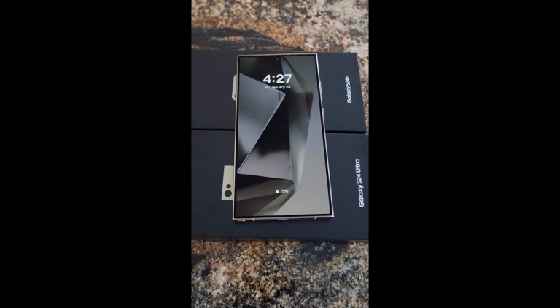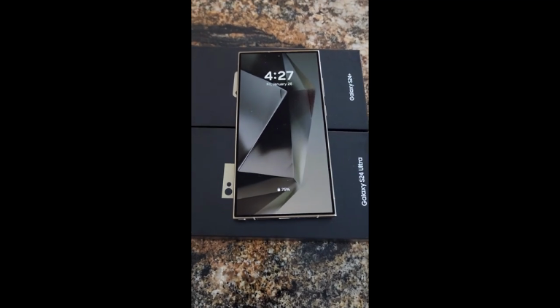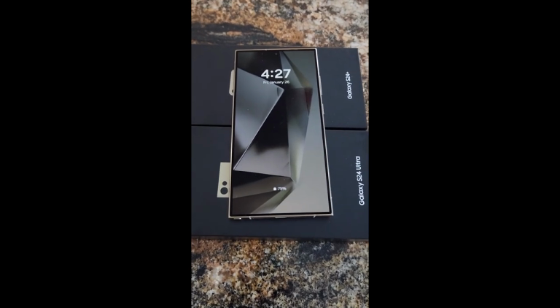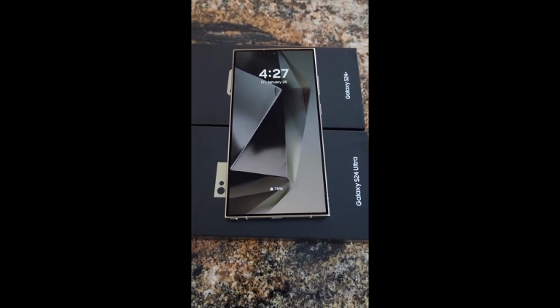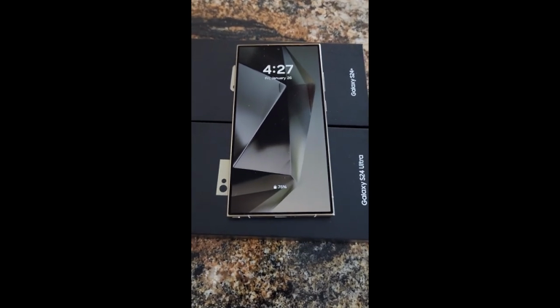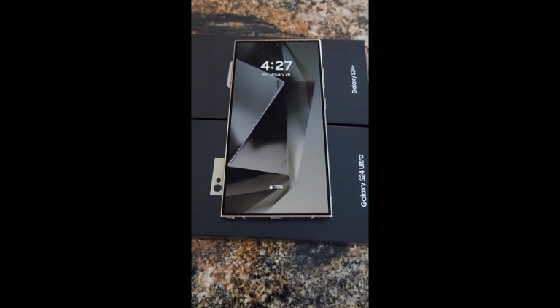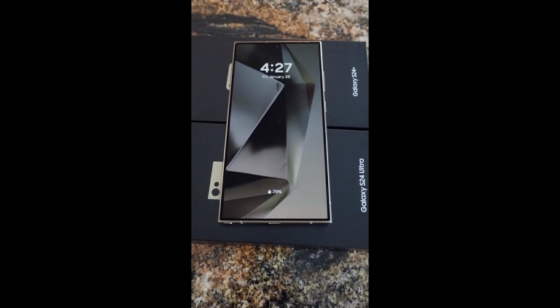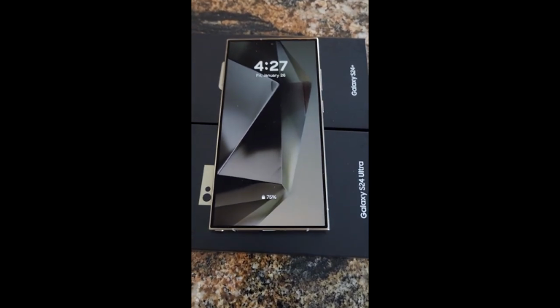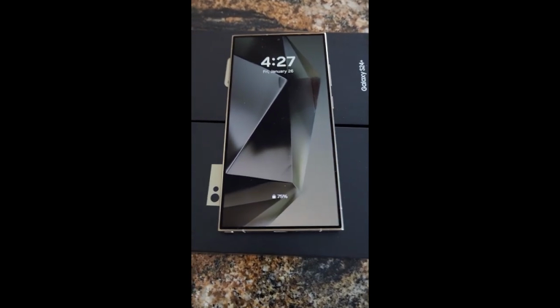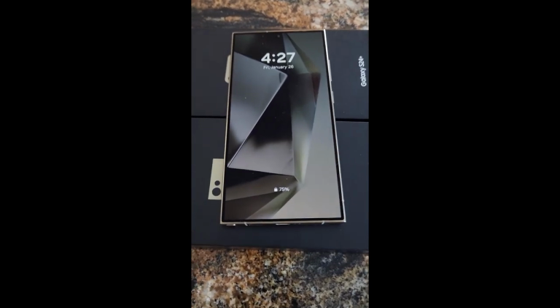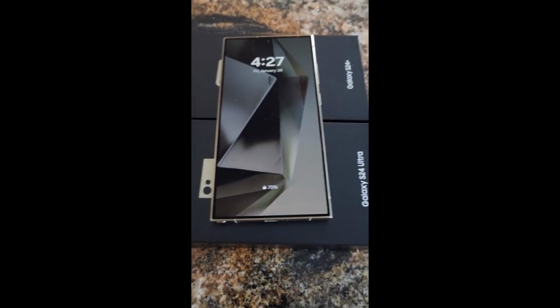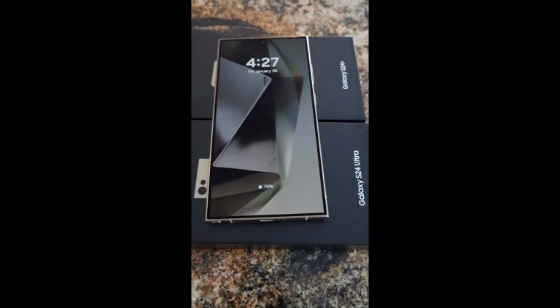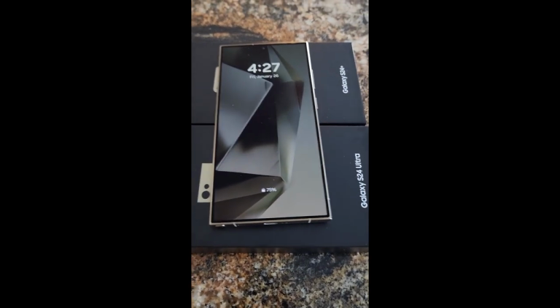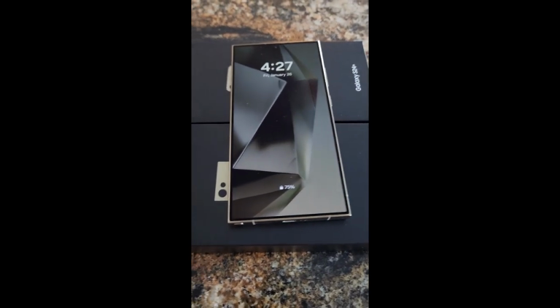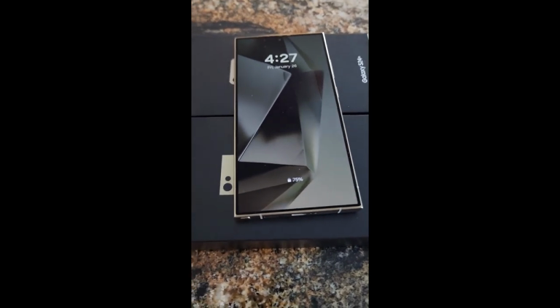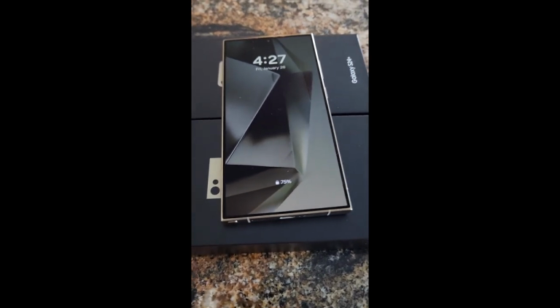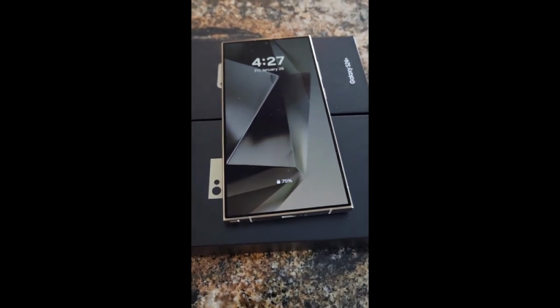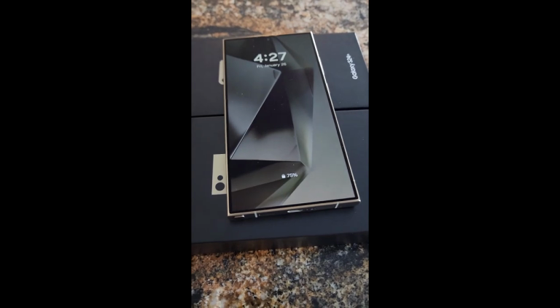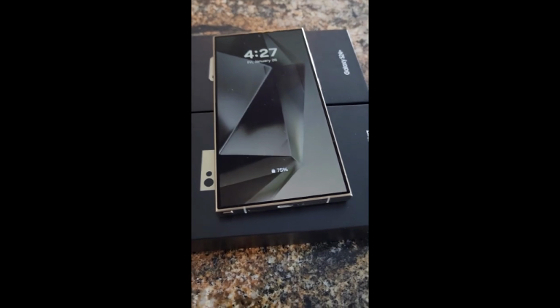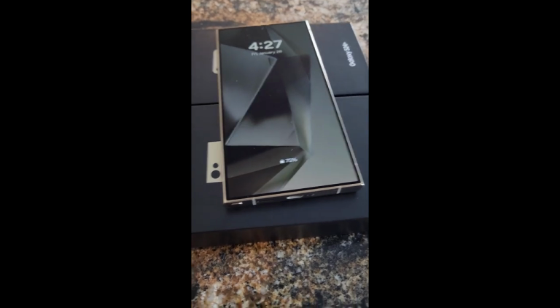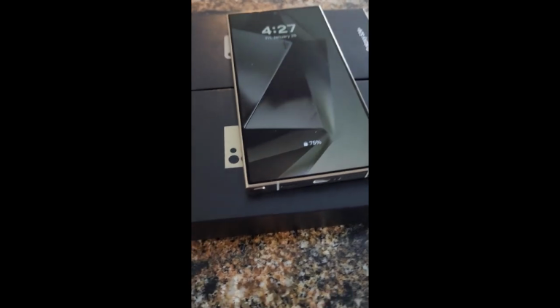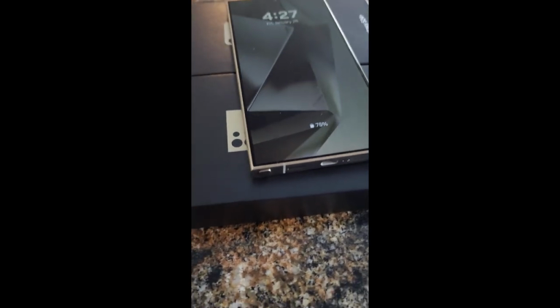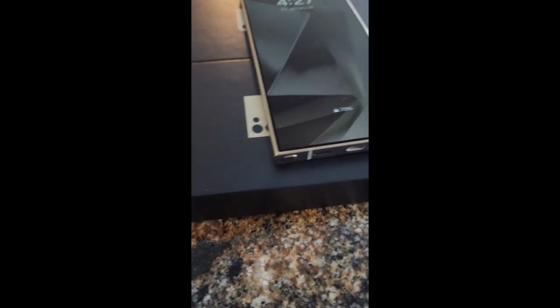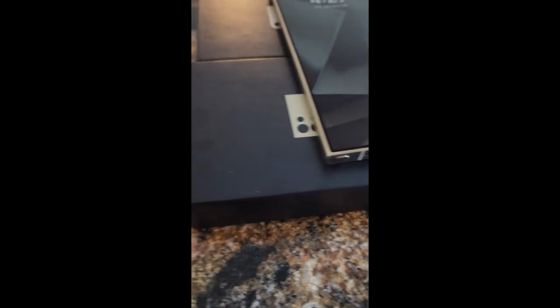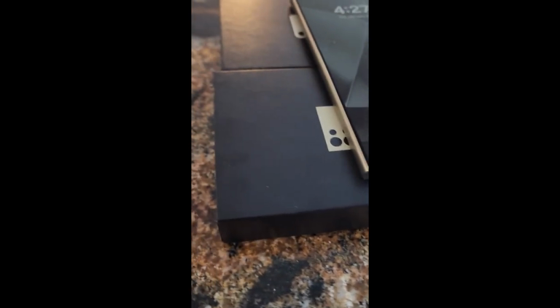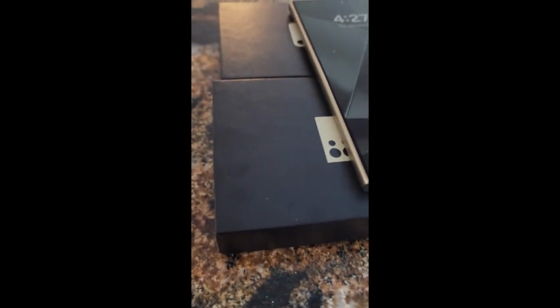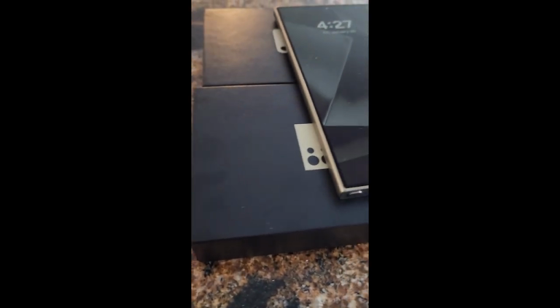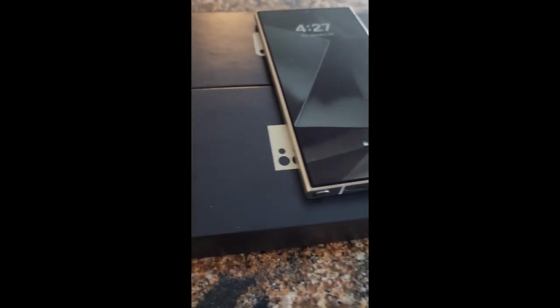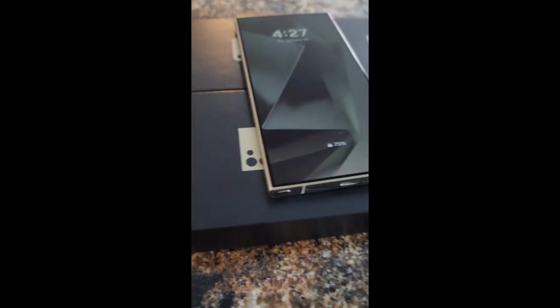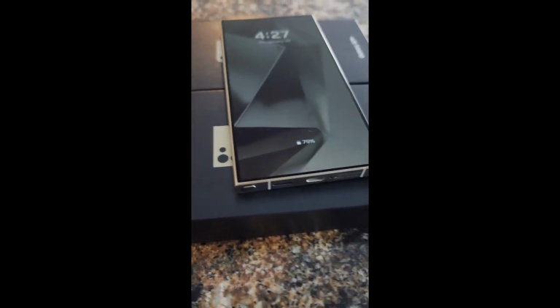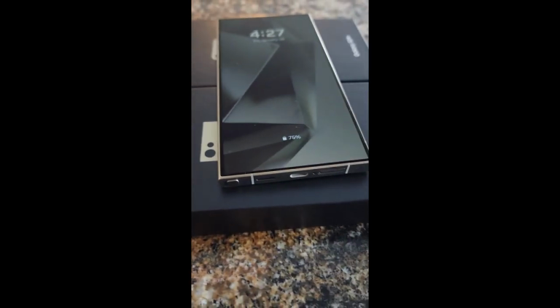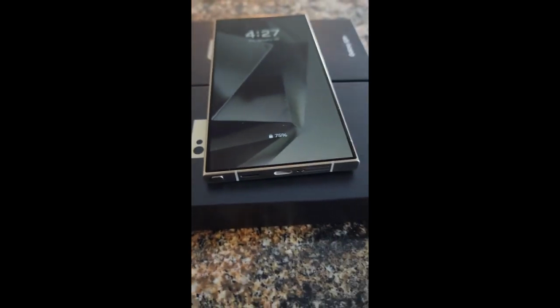Hey guys, this is Mike with Brief Reviews again. Spent the day with the S24 Ultra and would like to say that I highly recommend it.